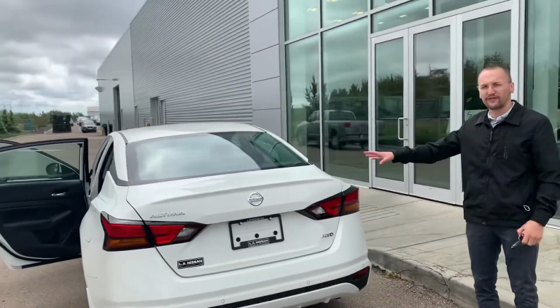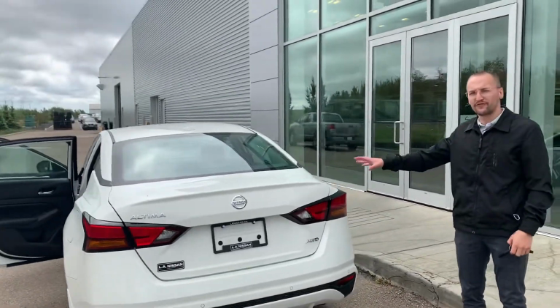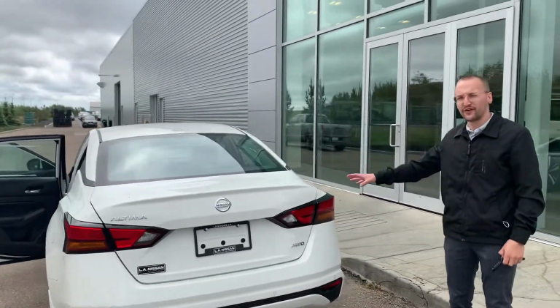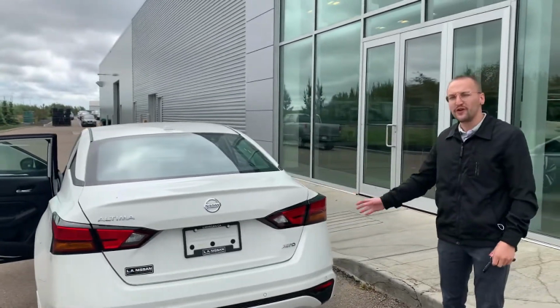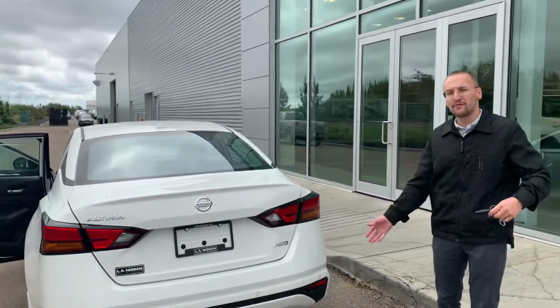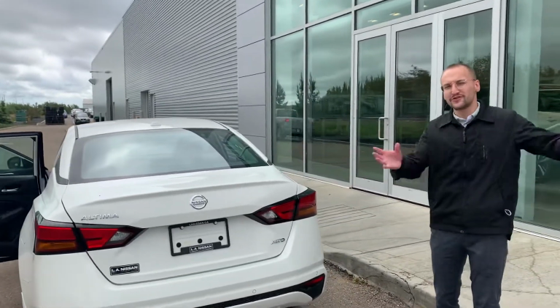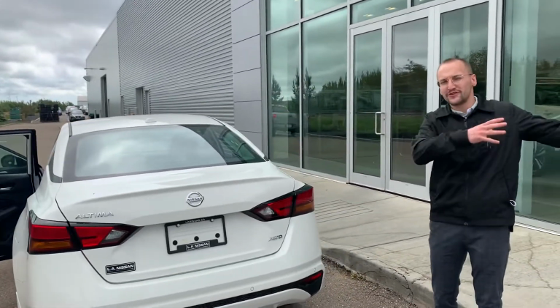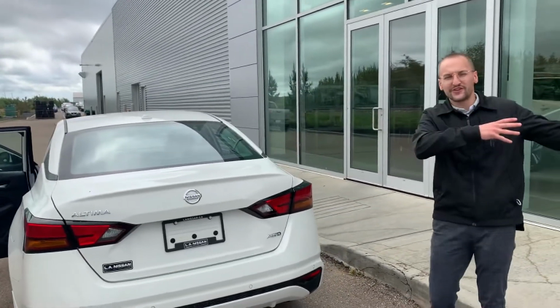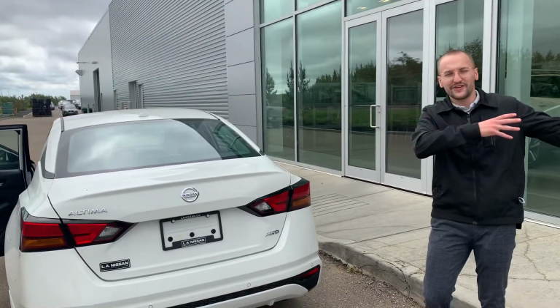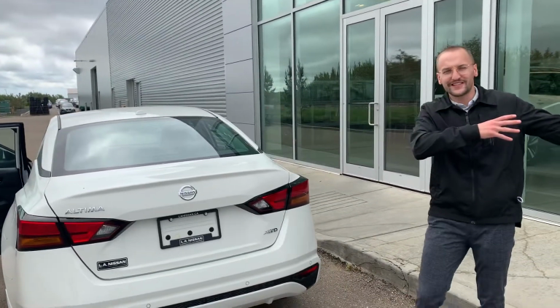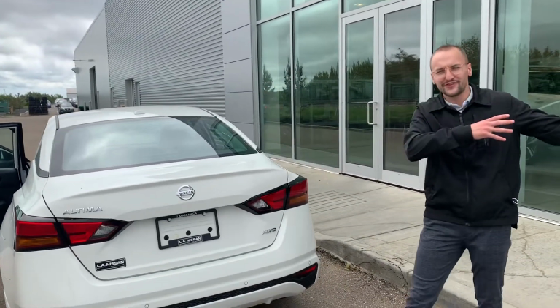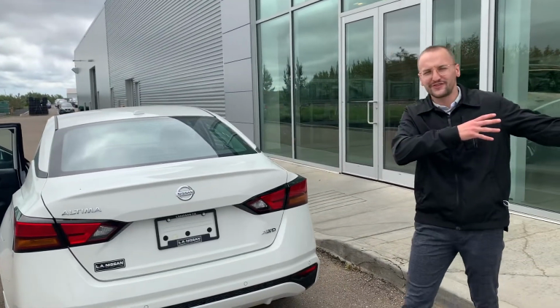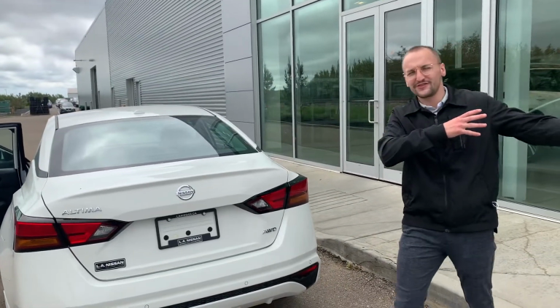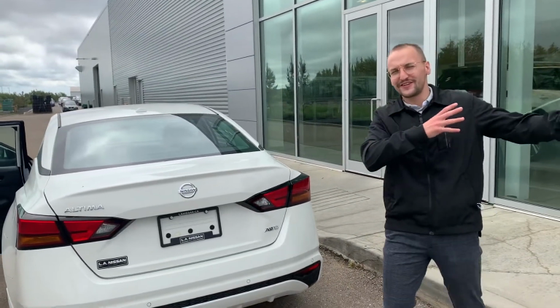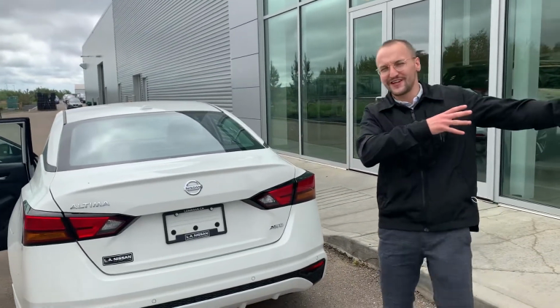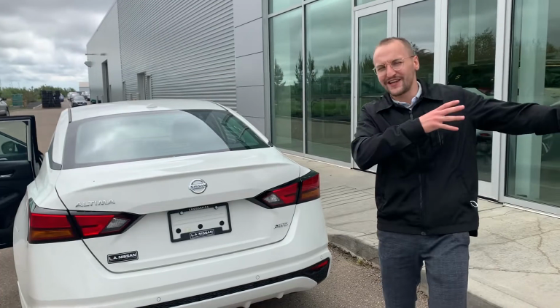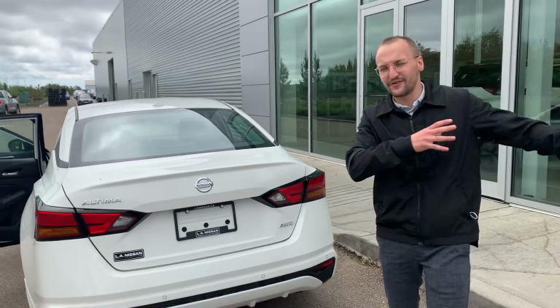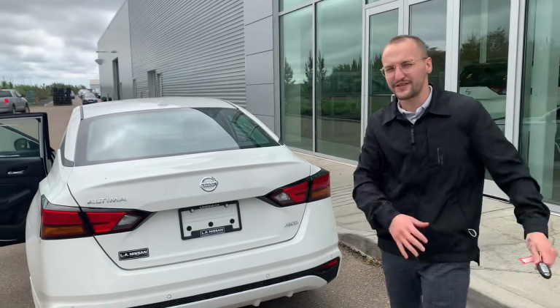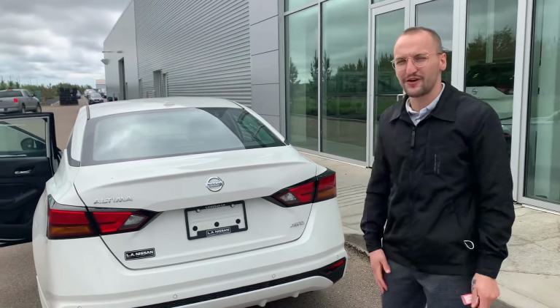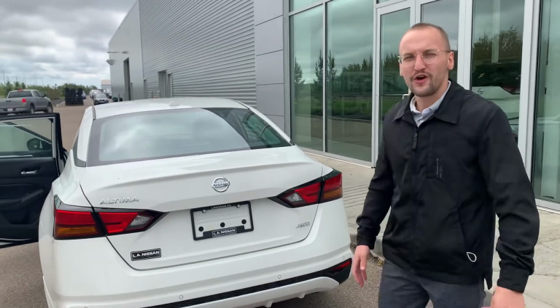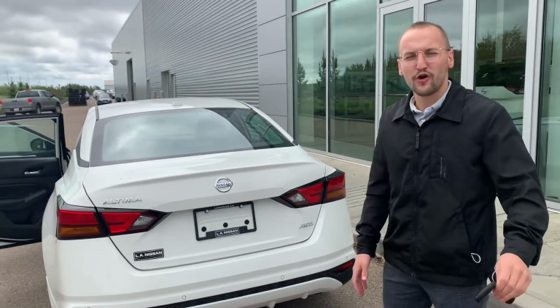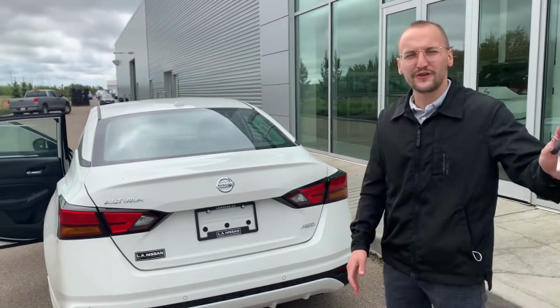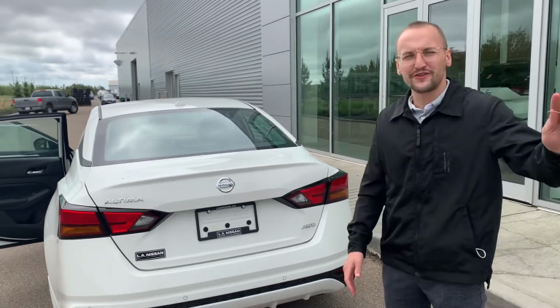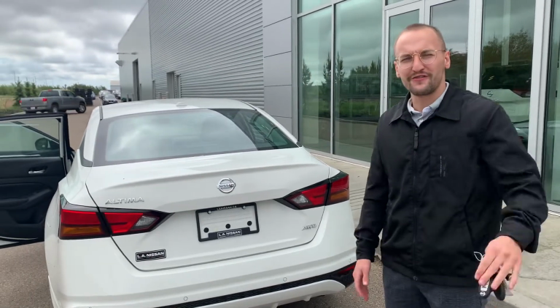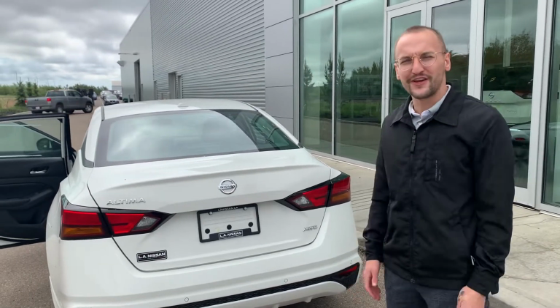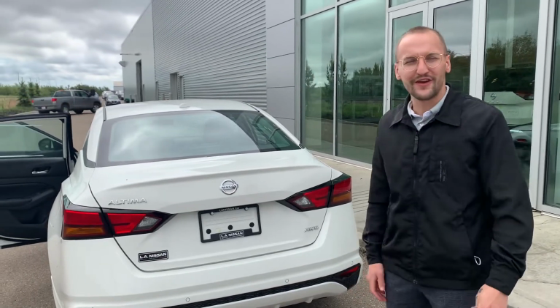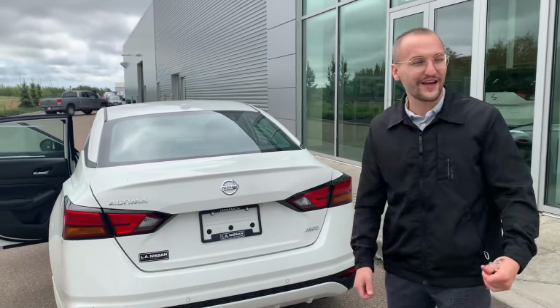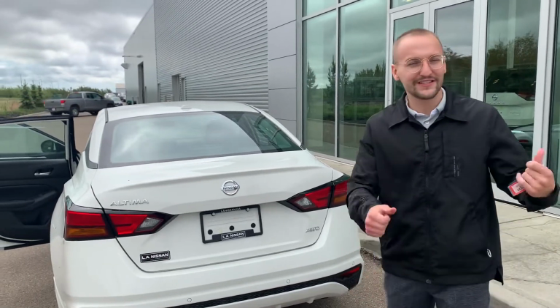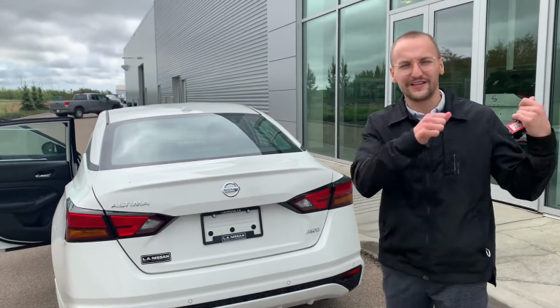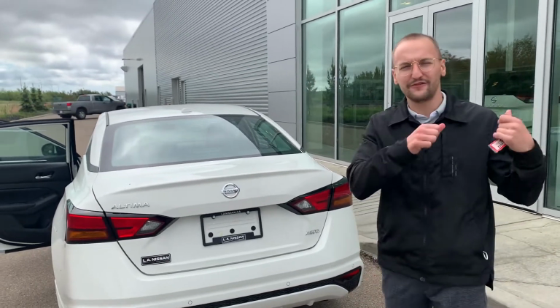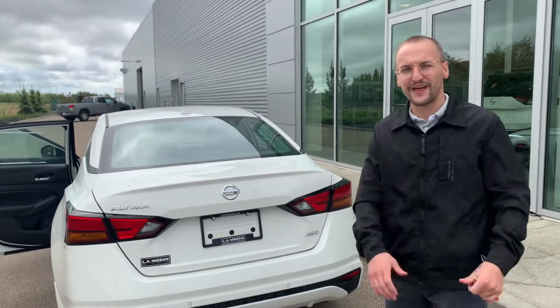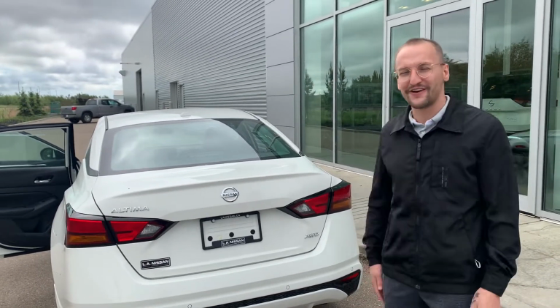I'm also going to show you that Sentra too, so you can check that out as well. Hope you enjoyed the video and stay tuned for that one.